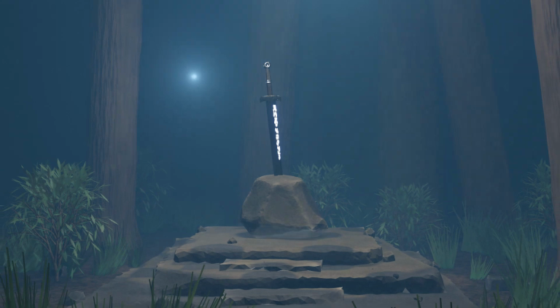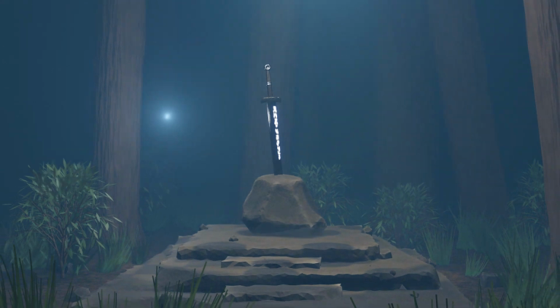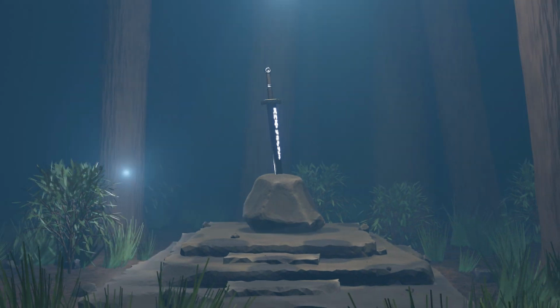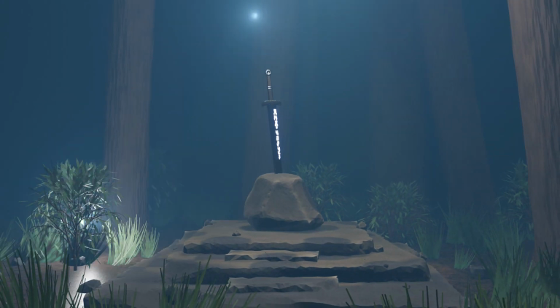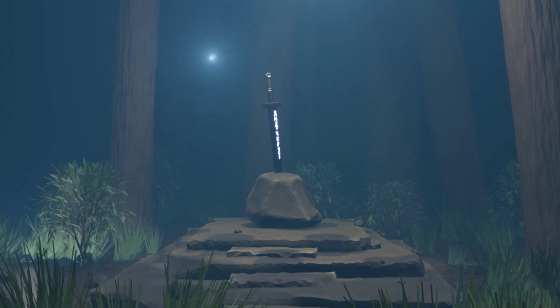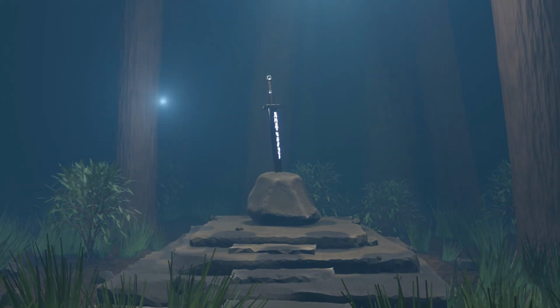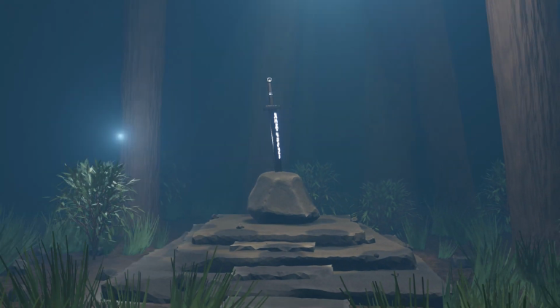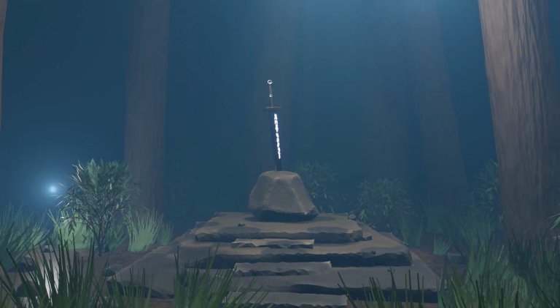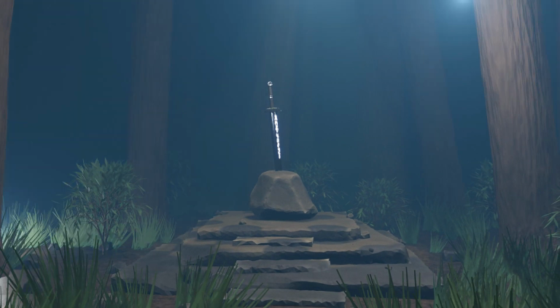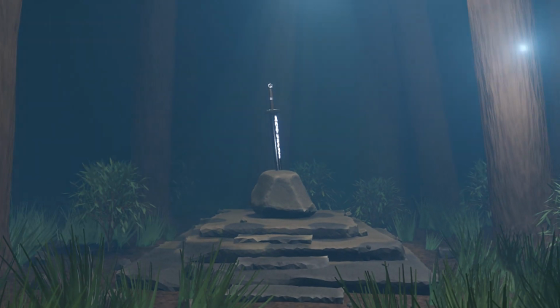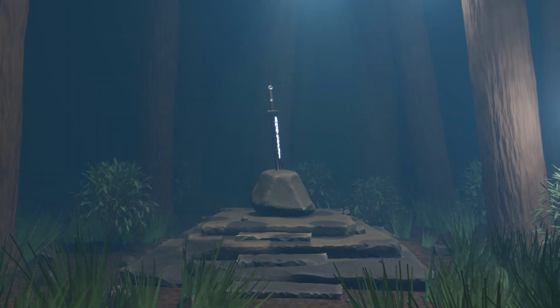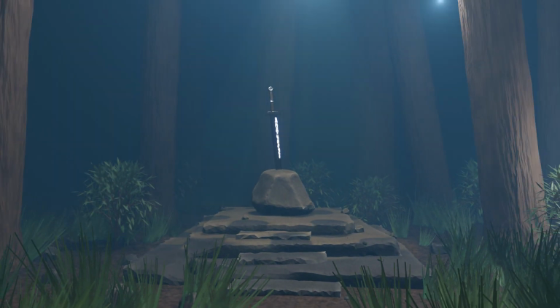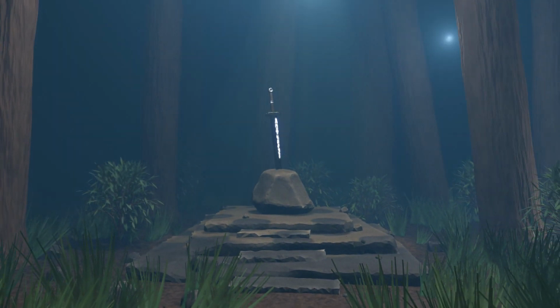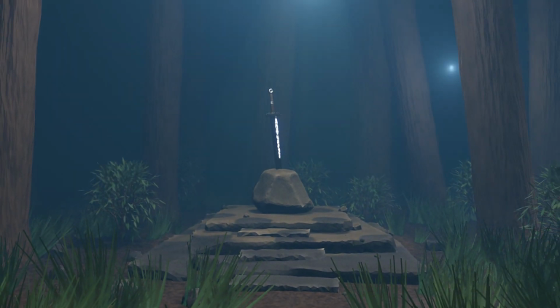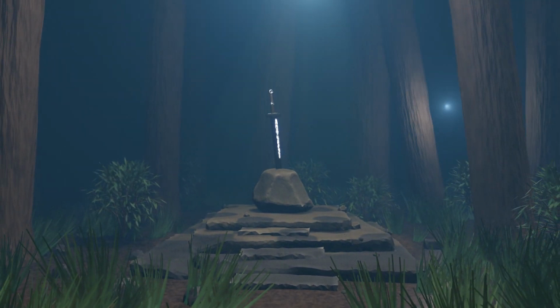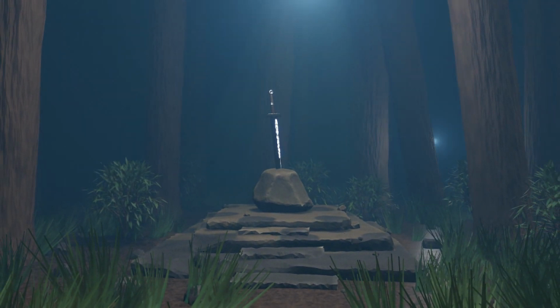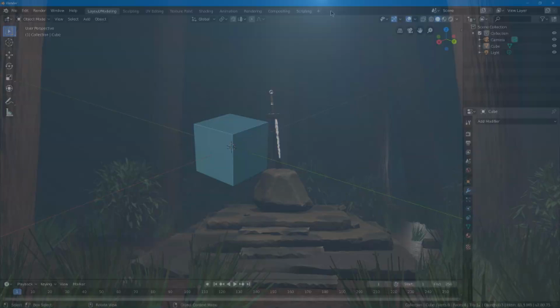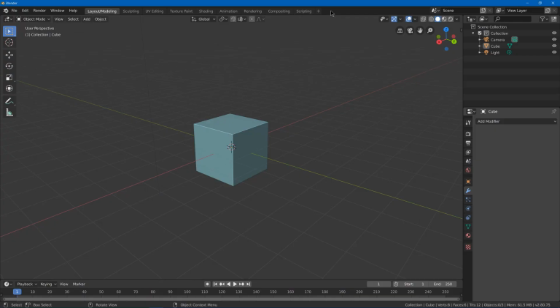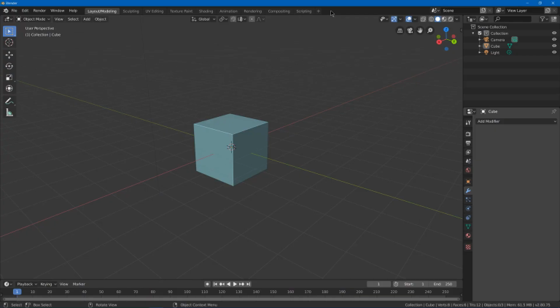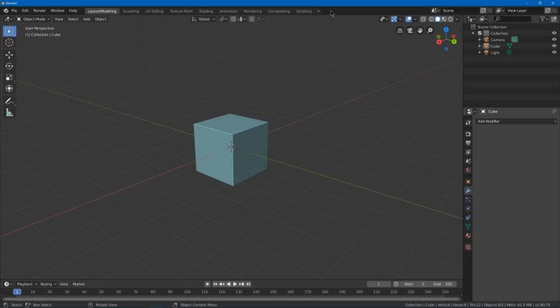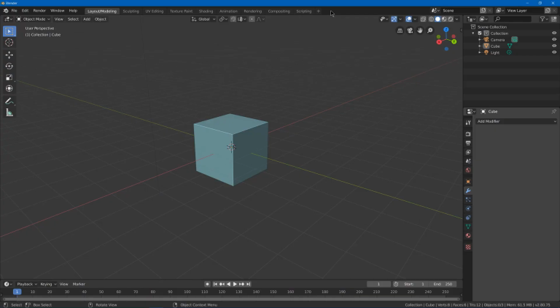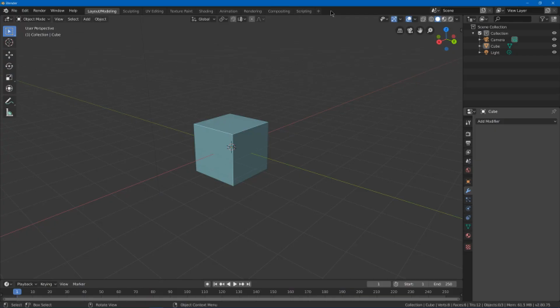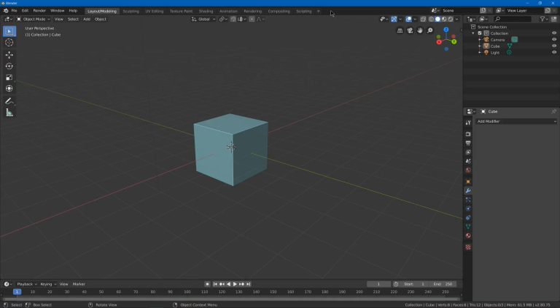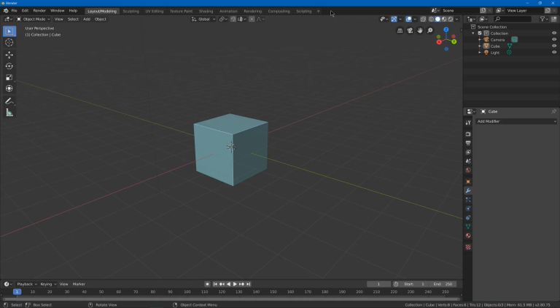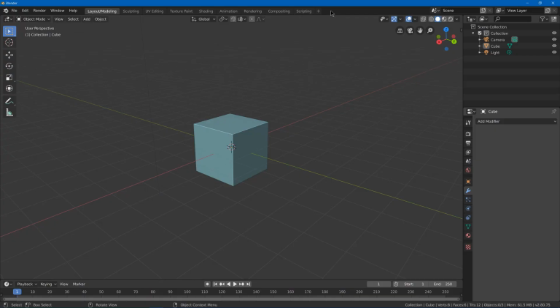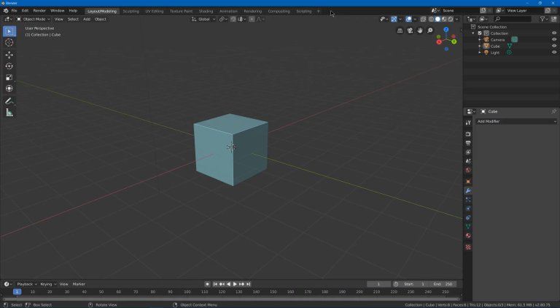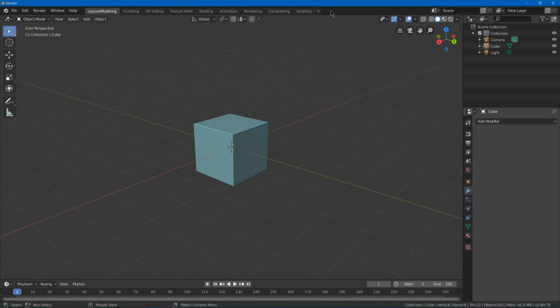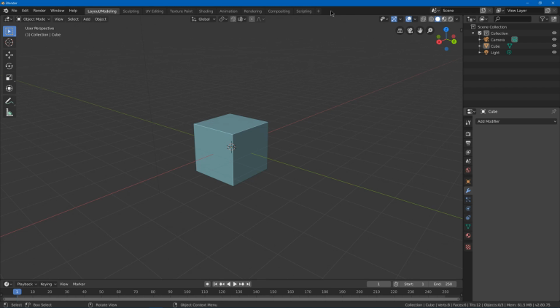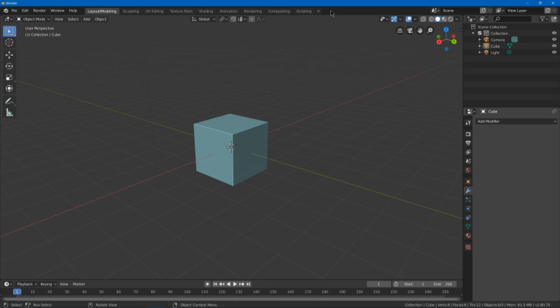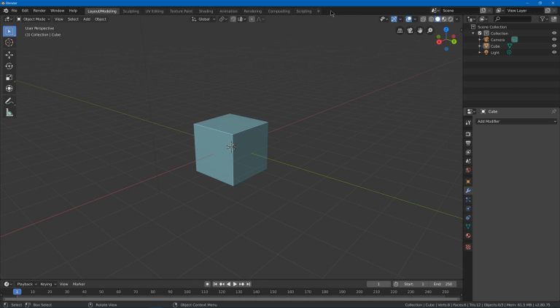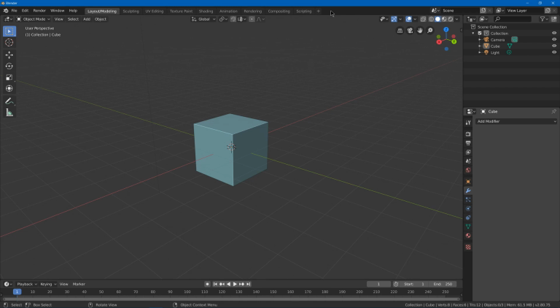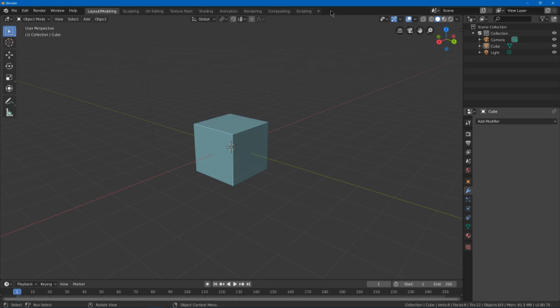In this video we're going to make this sword, and in the next few videos we're going to make the rest of the sword in stone scene.